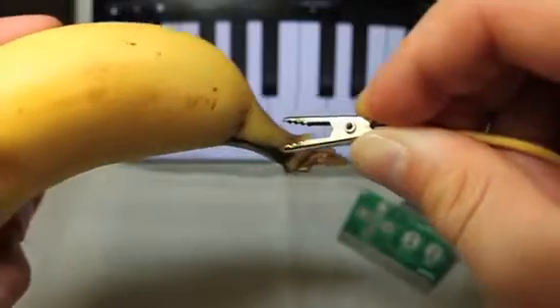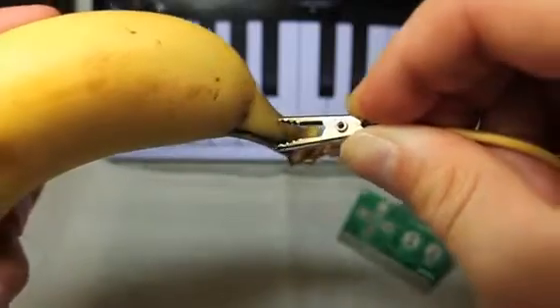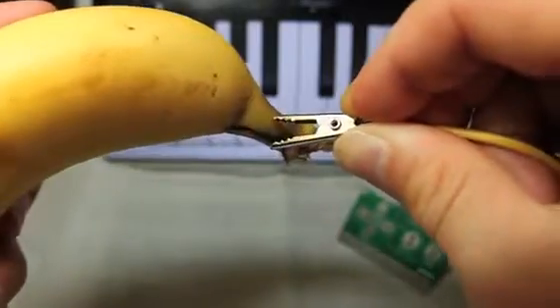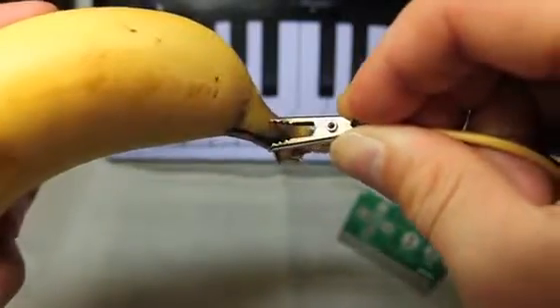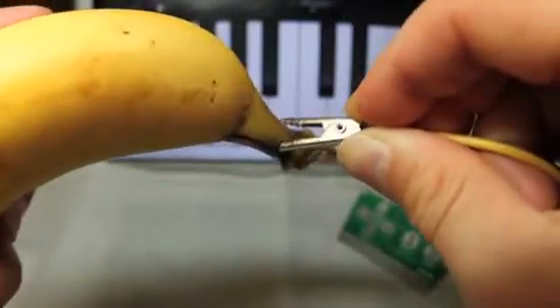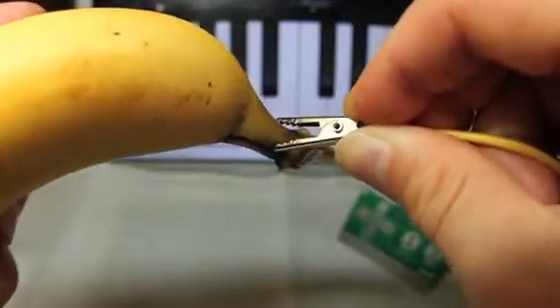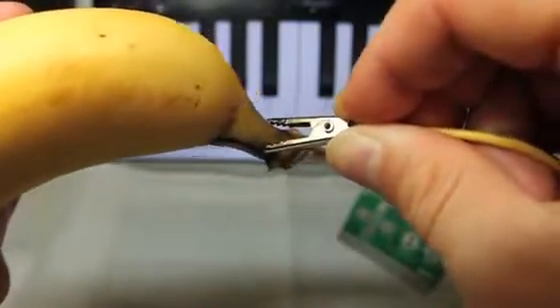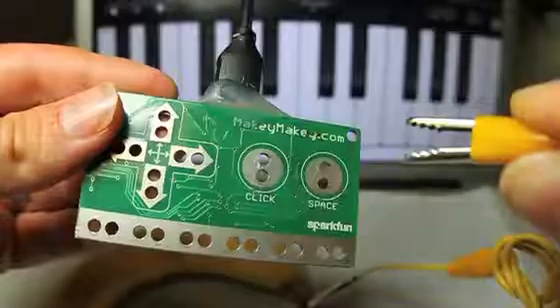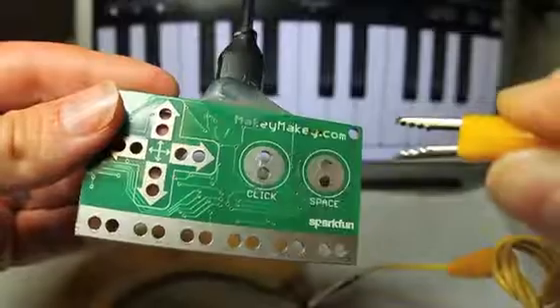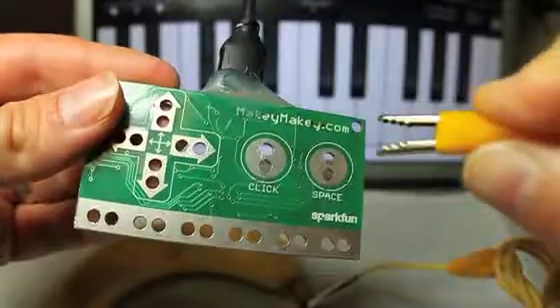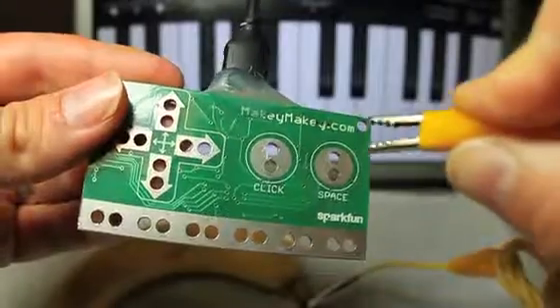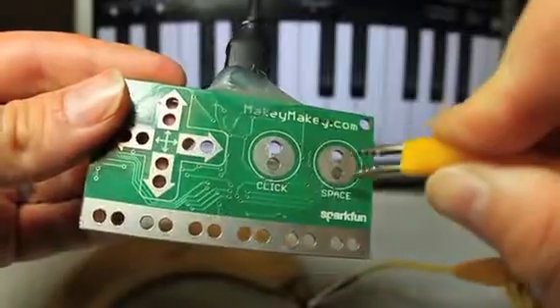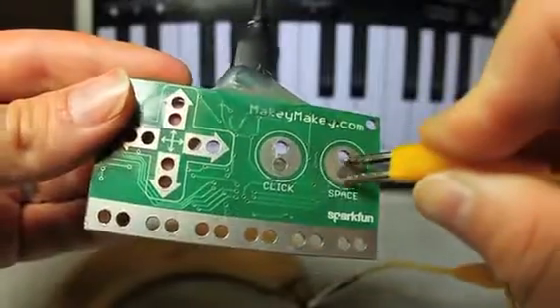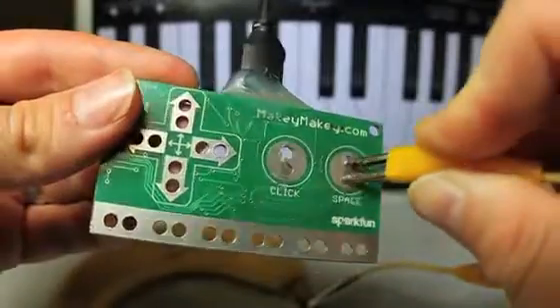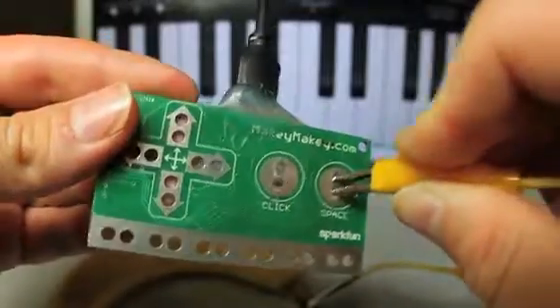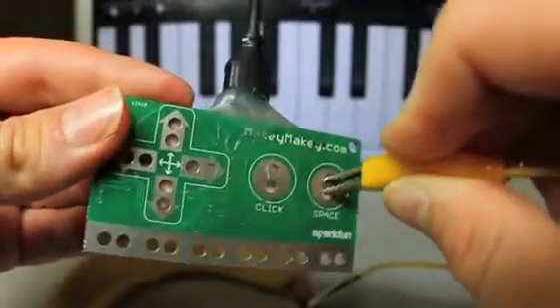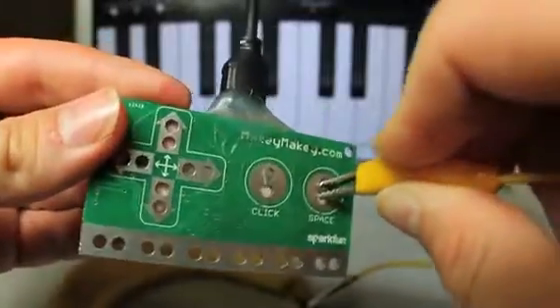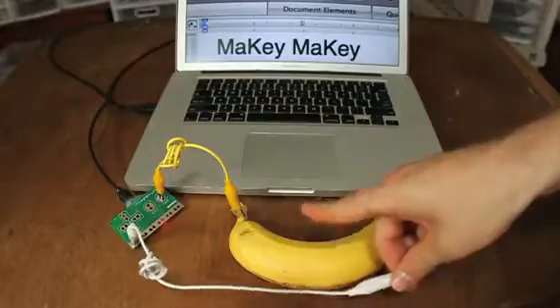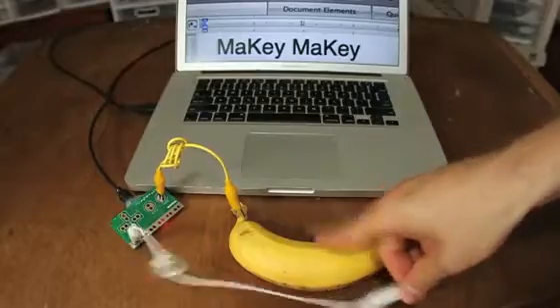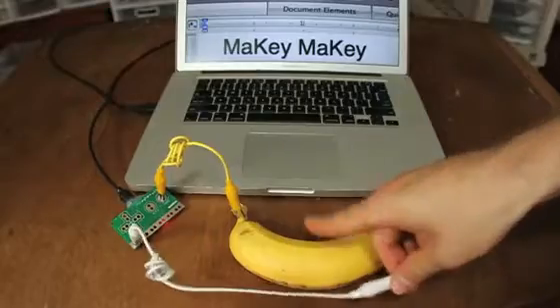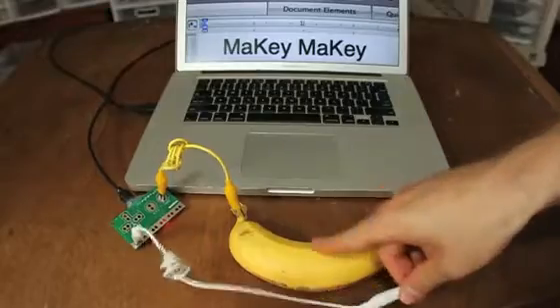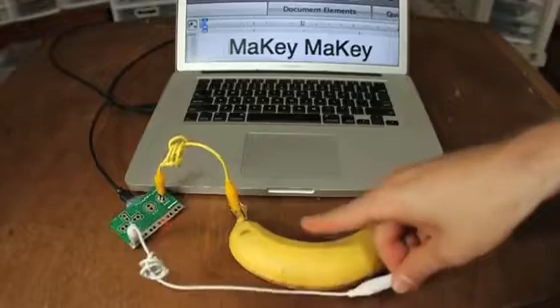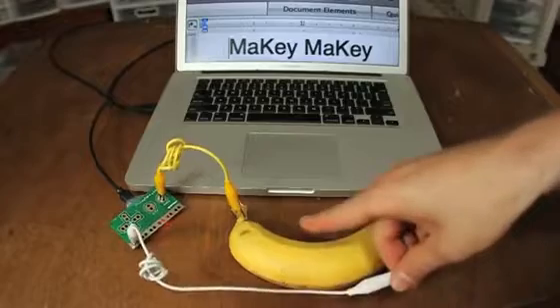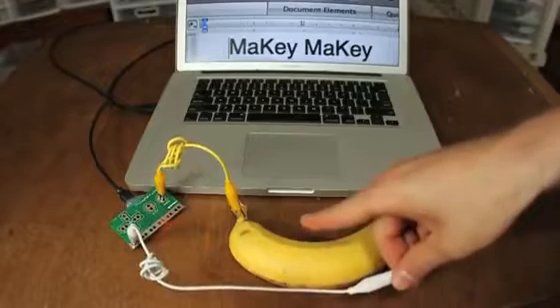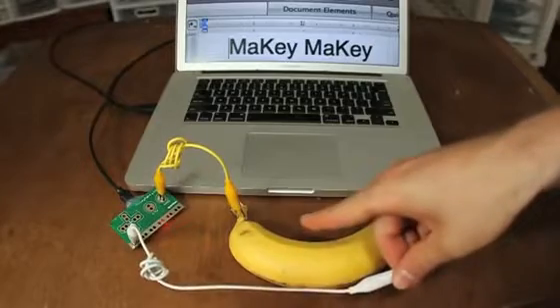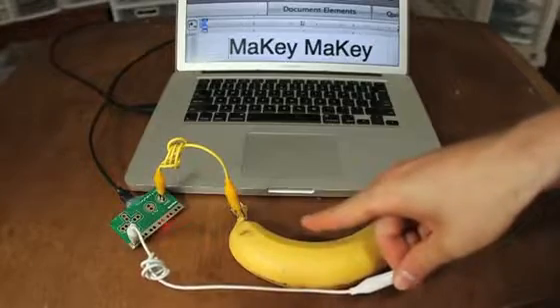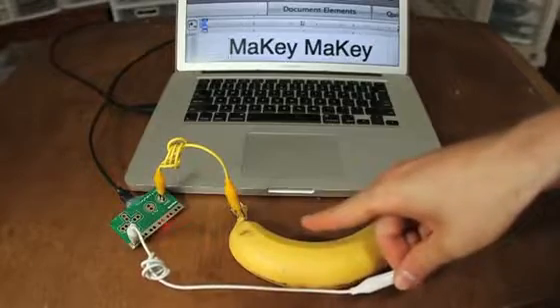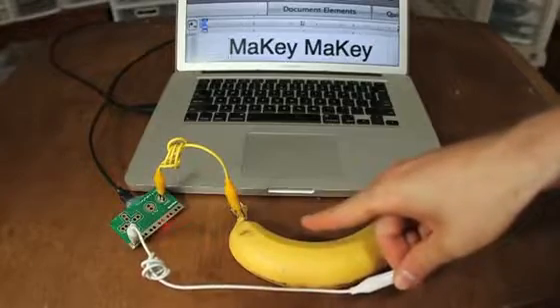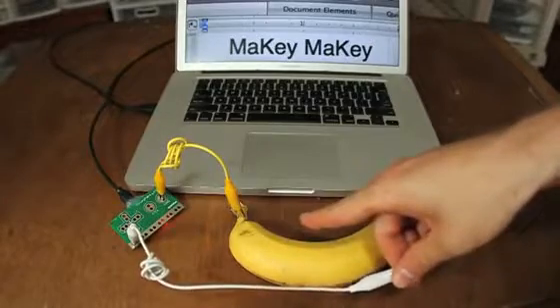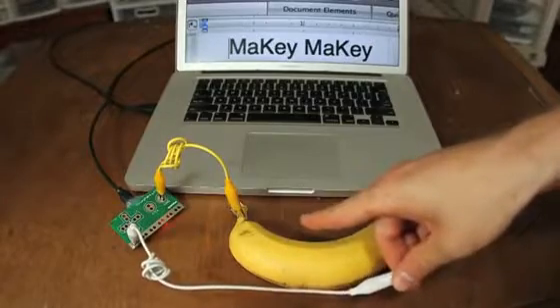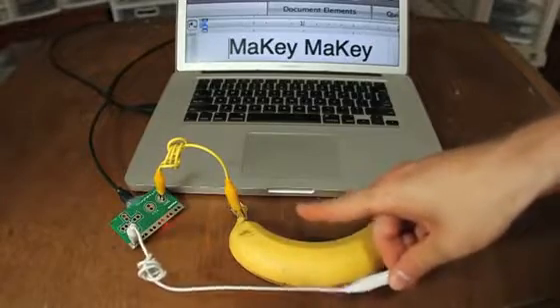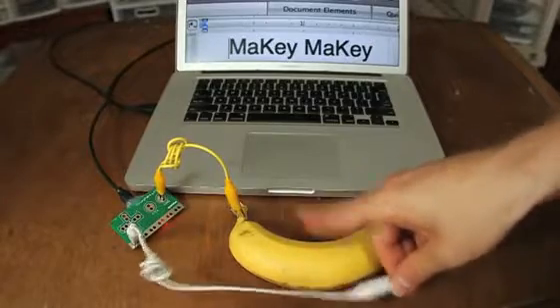Alligator clip stuff like bananas to your Makey Makey. When you touch the banana, your computer just thinks you're touching the keyboard.